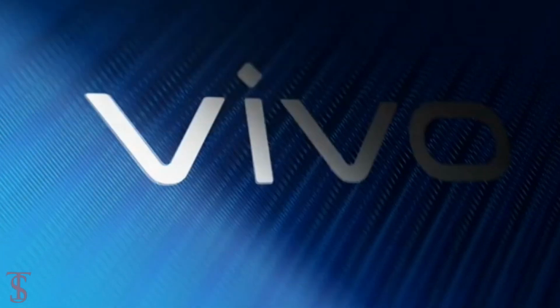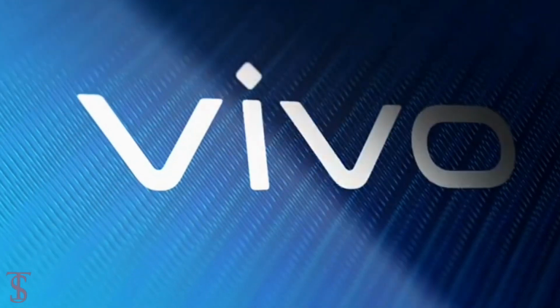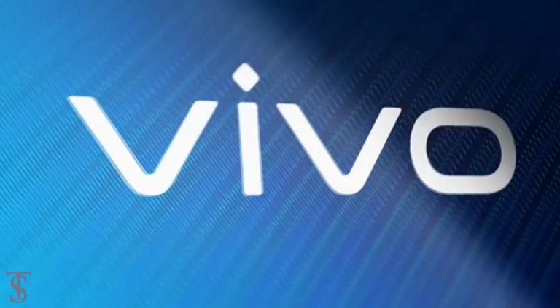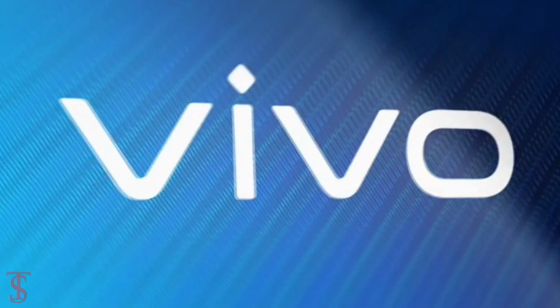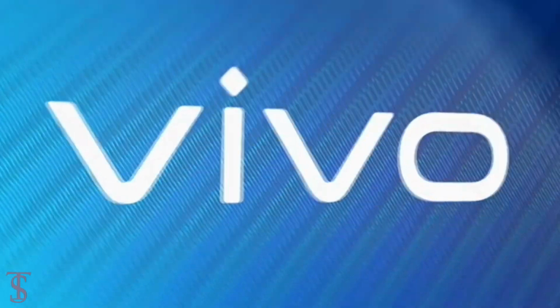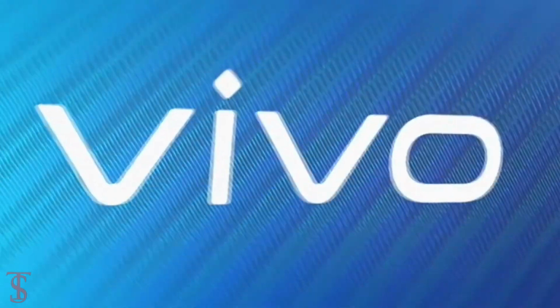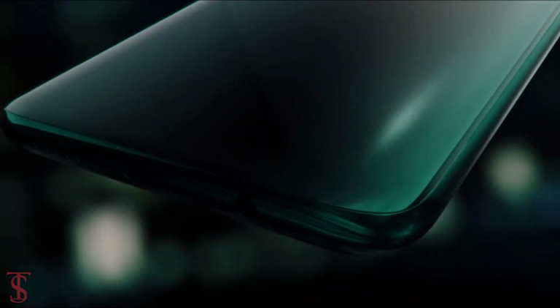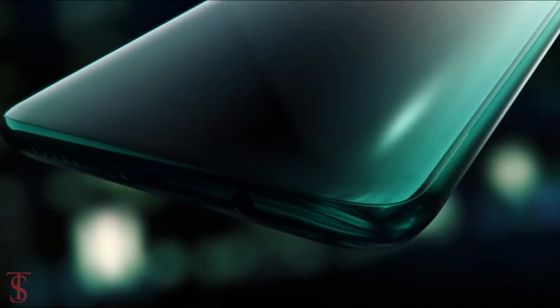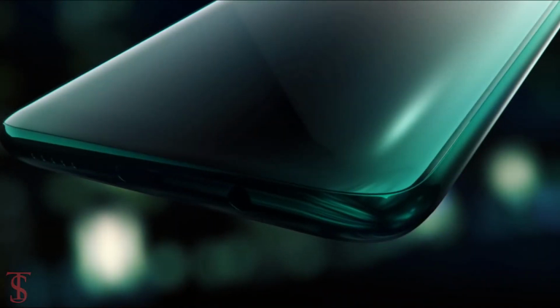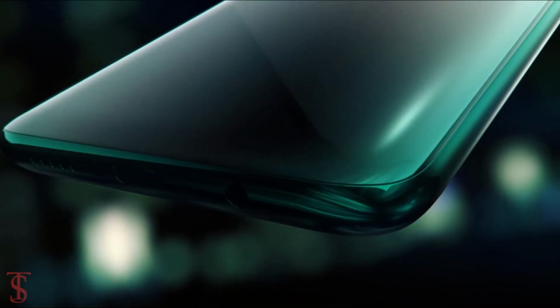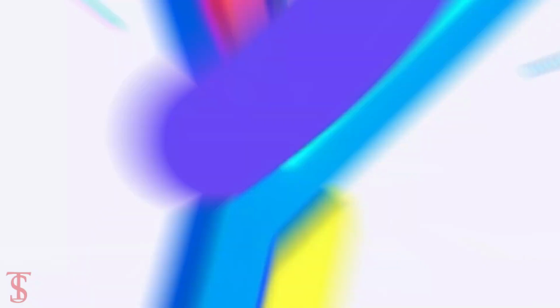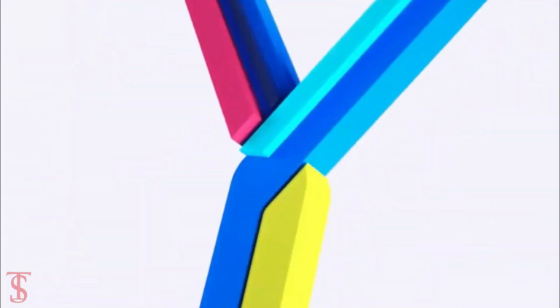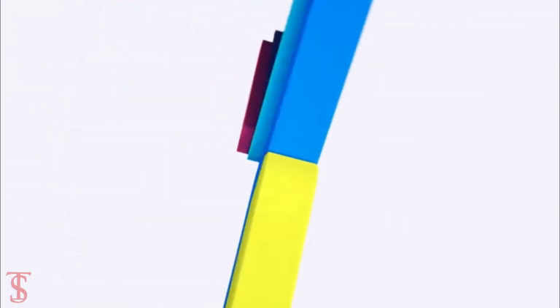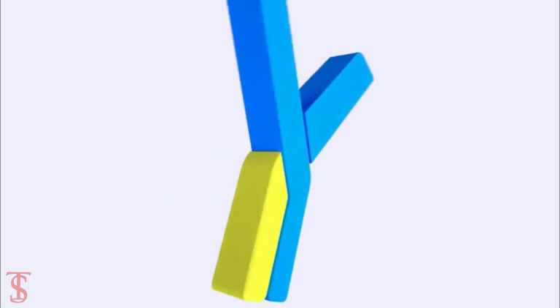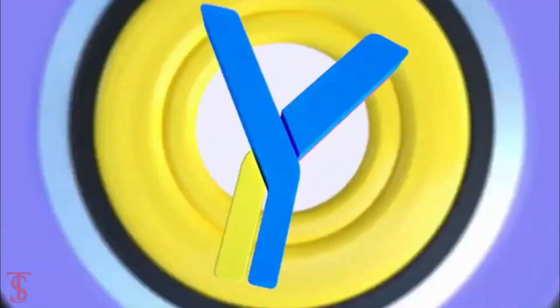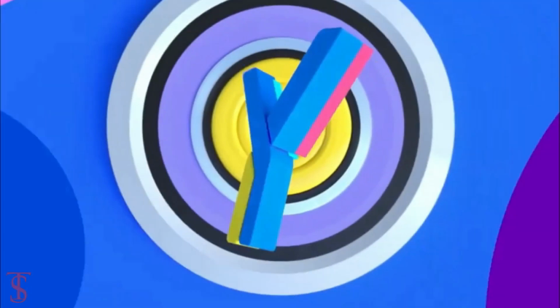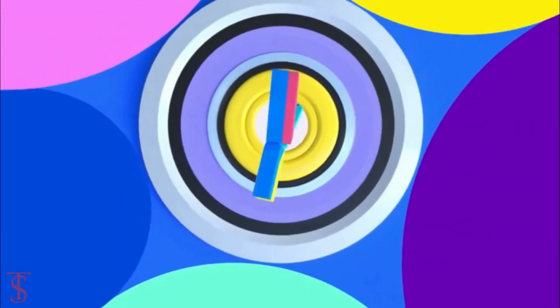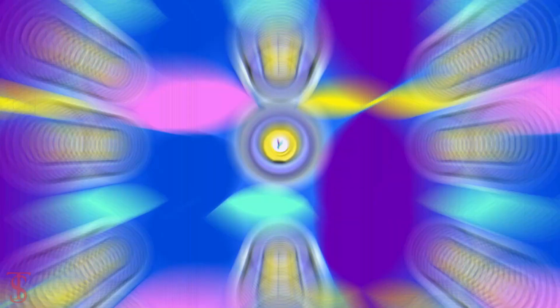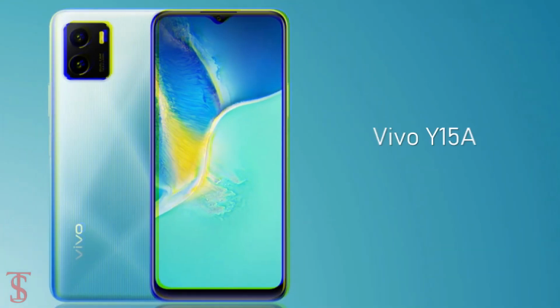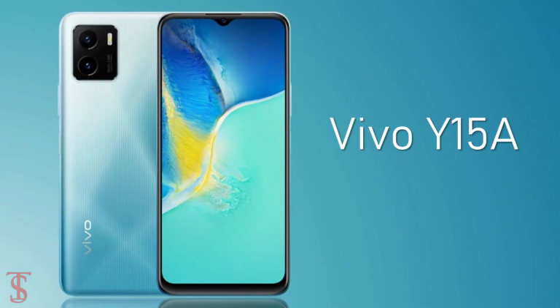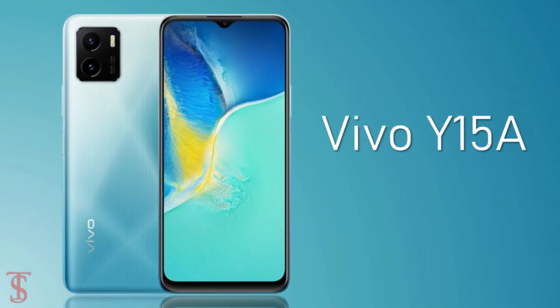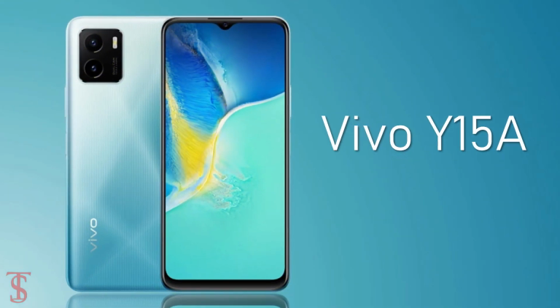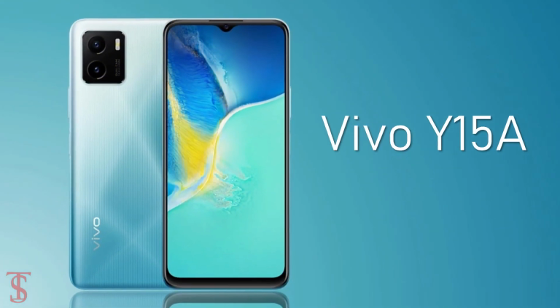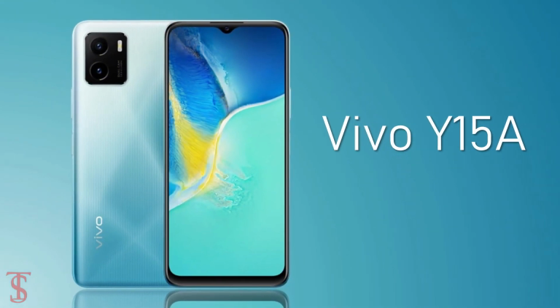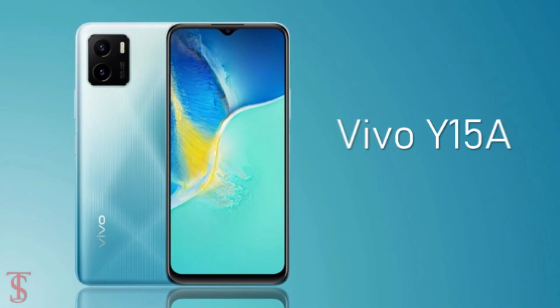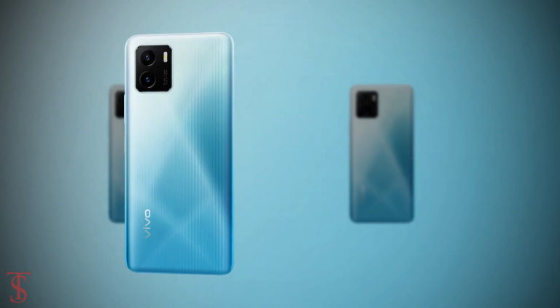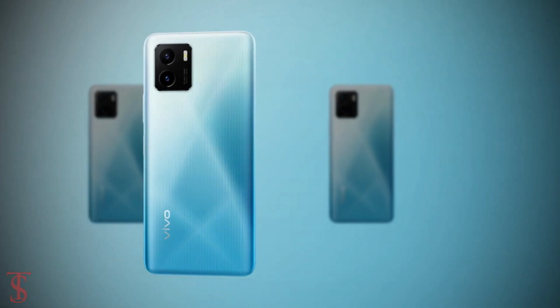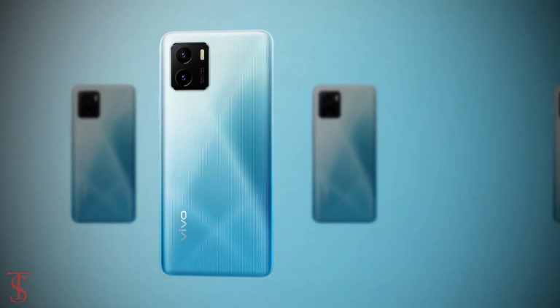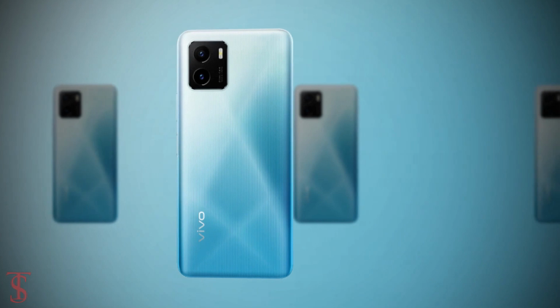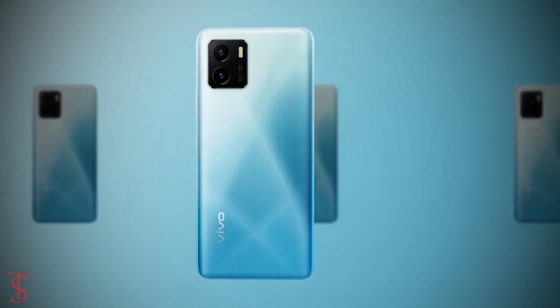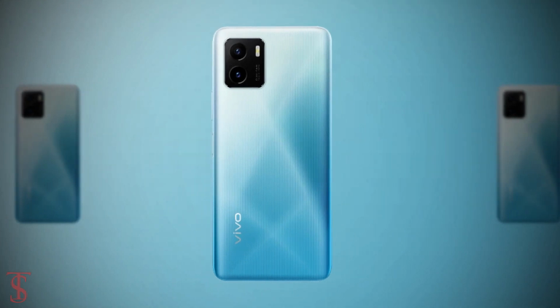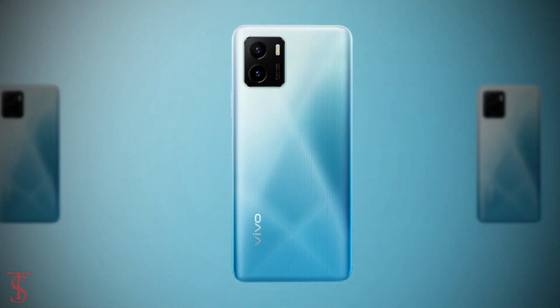Vivo has launched its new smartphone under the Y-Series in the Philippines called the Vivo Y15A, with a stylish red design pattern.